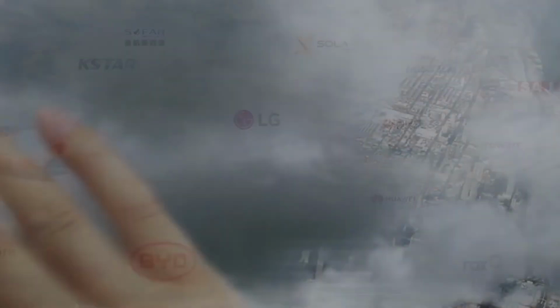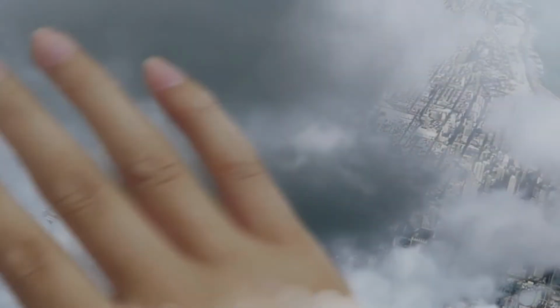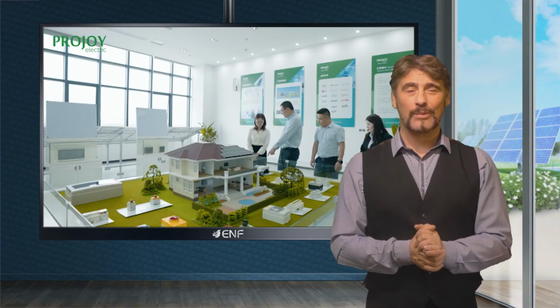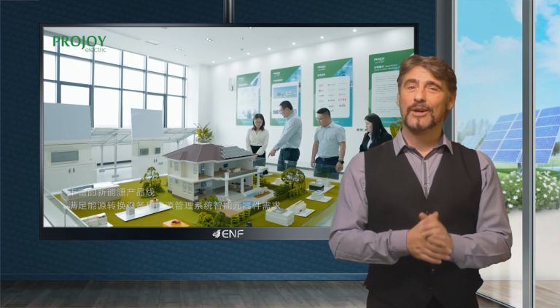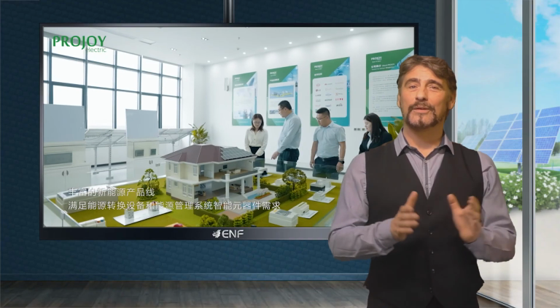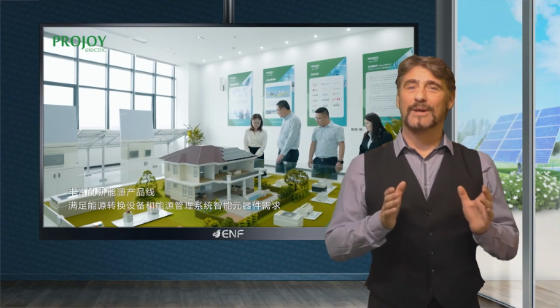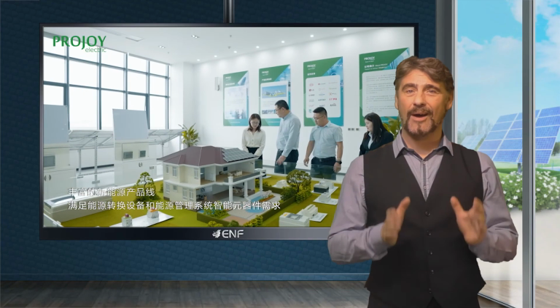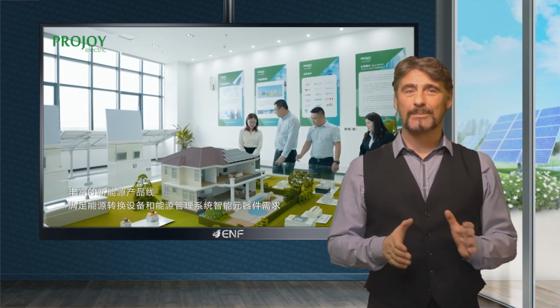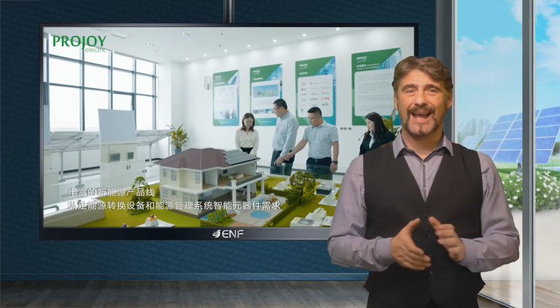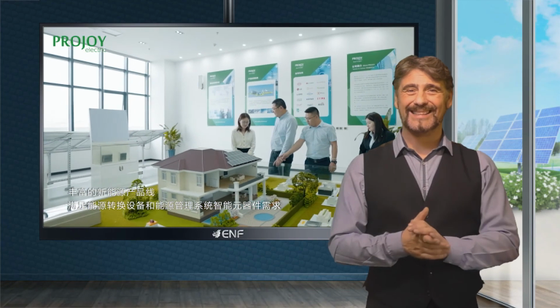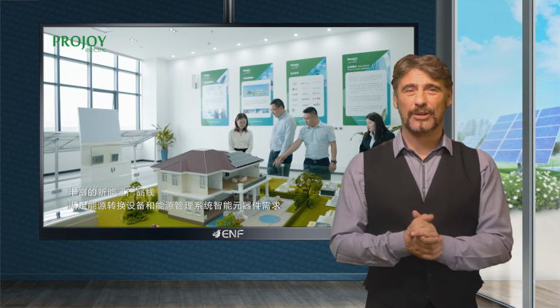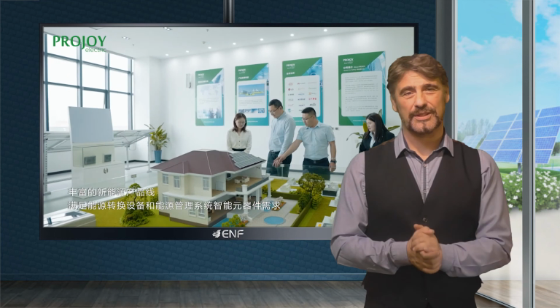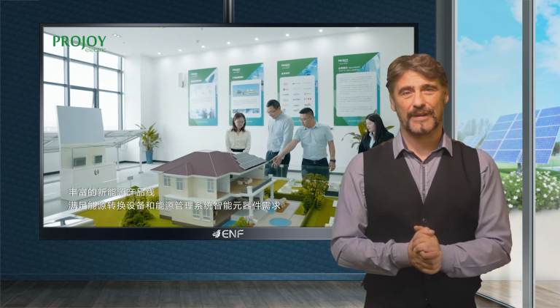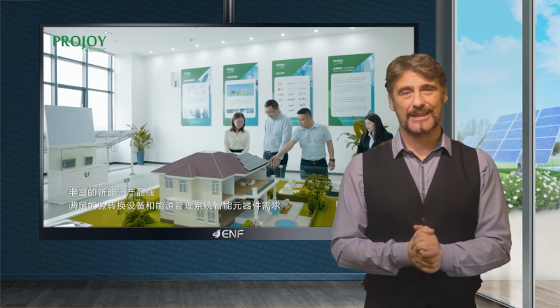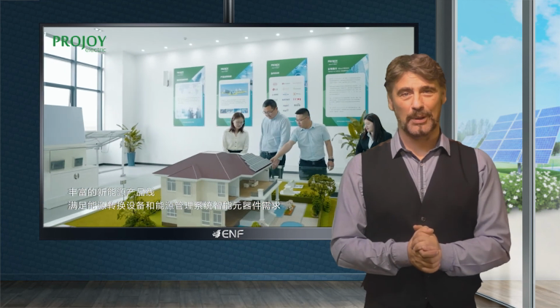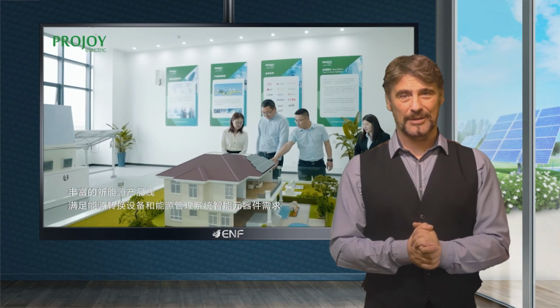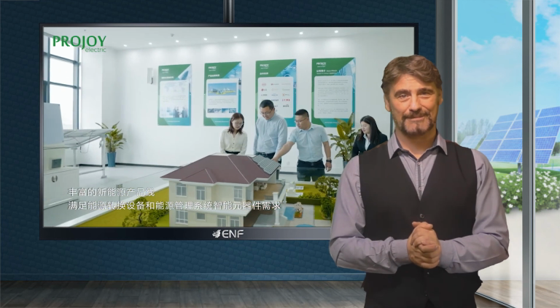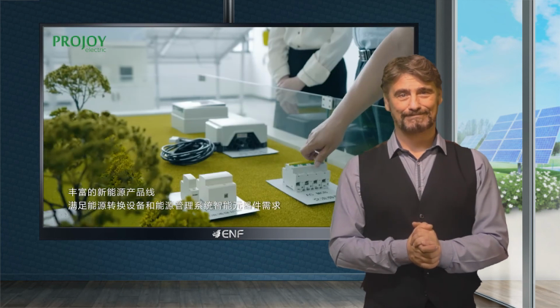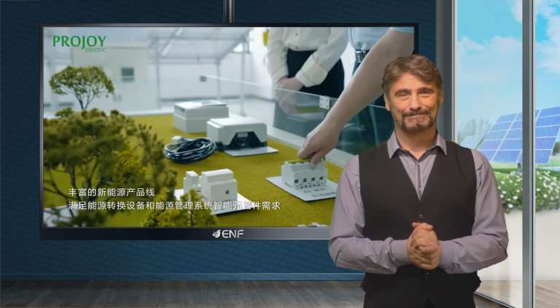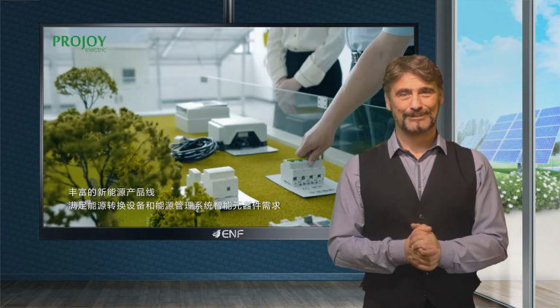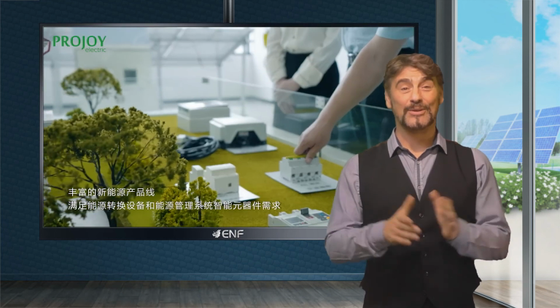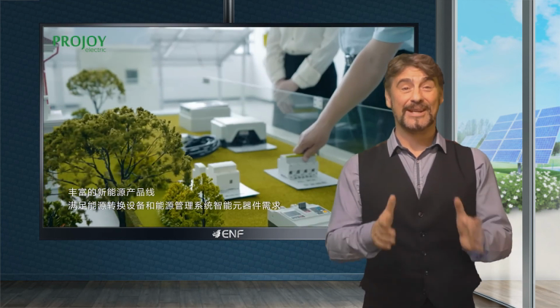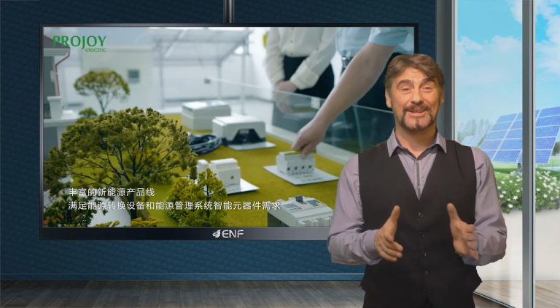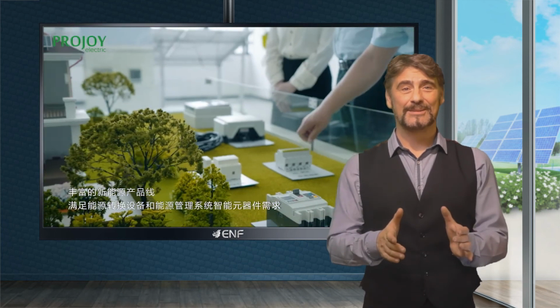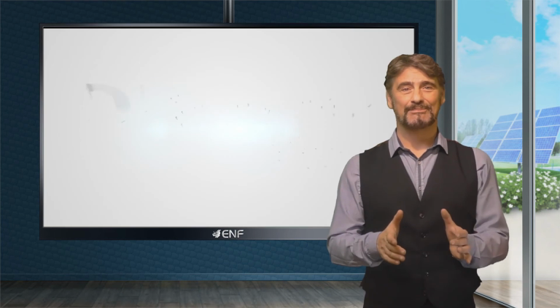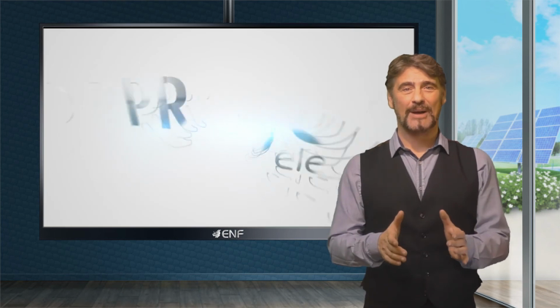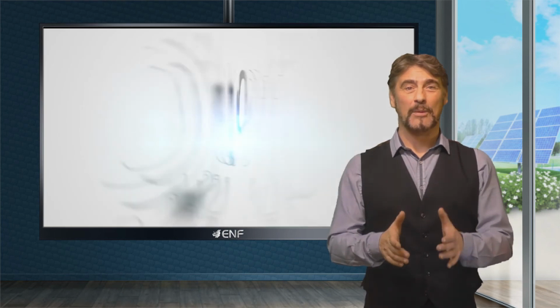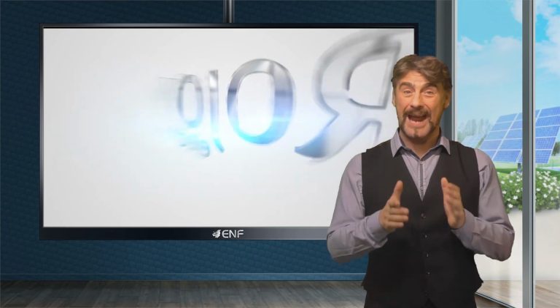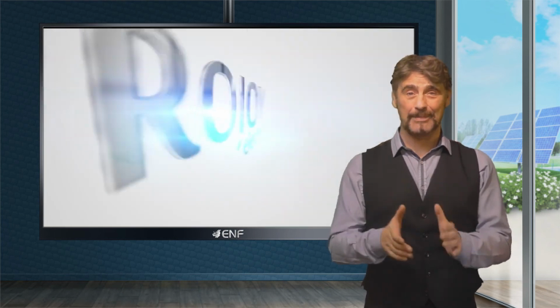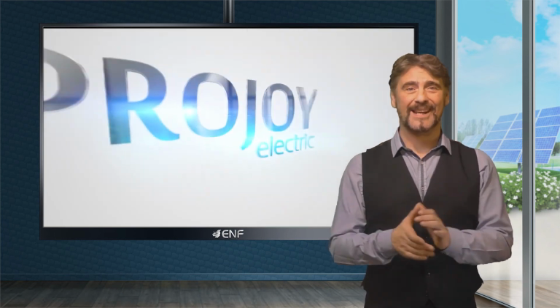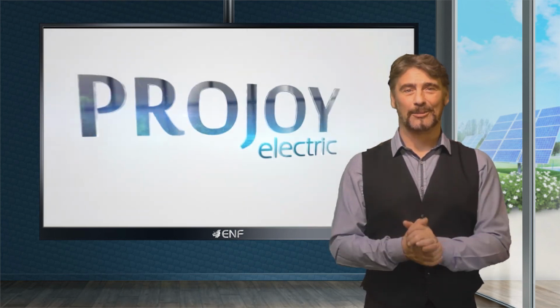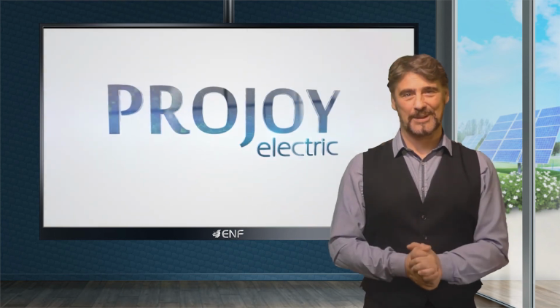We can offer reliable and cost-effective products. Contact us and we'll be happy to help you.